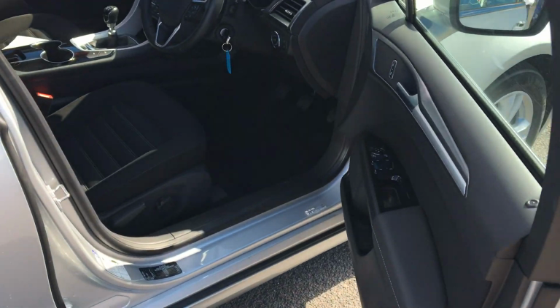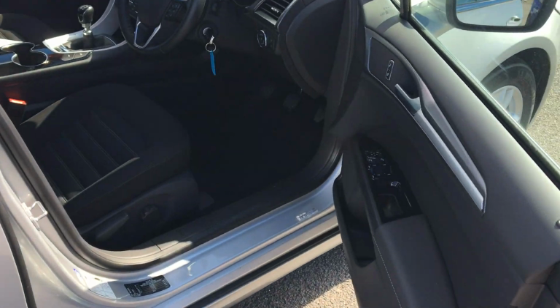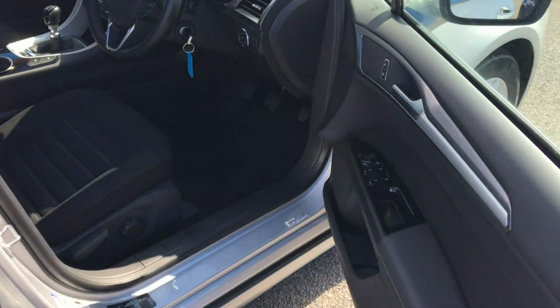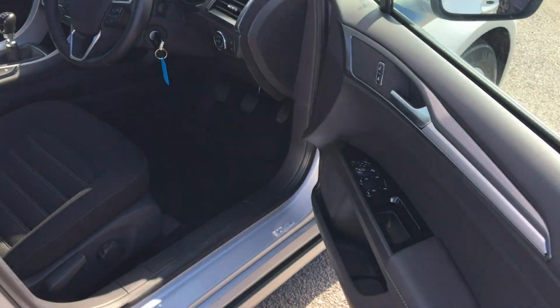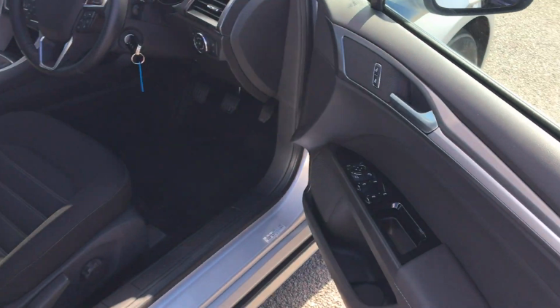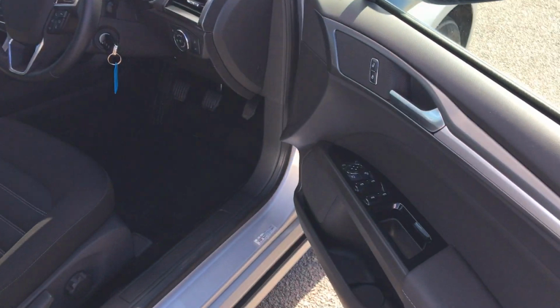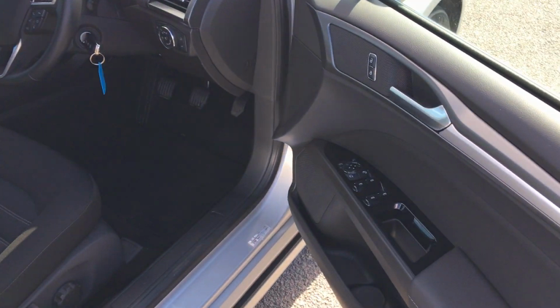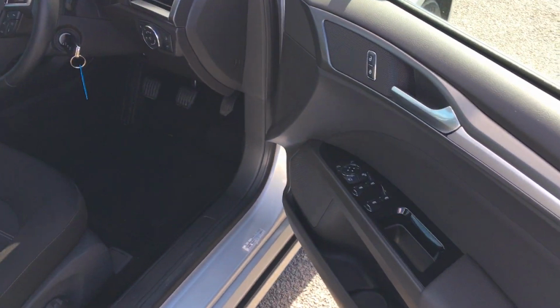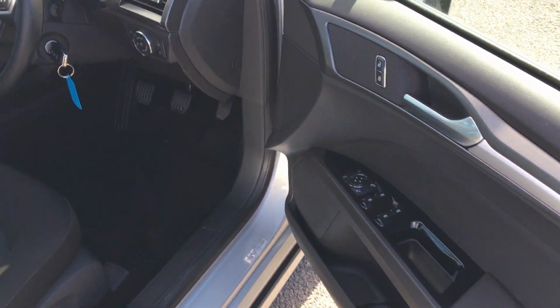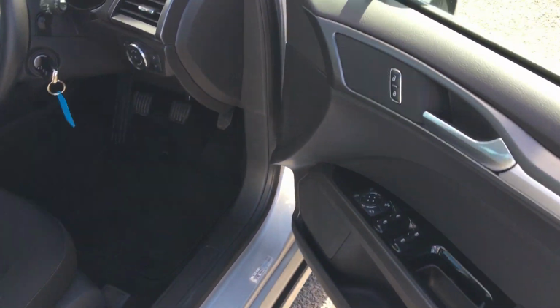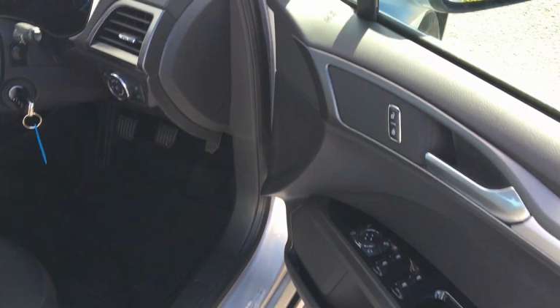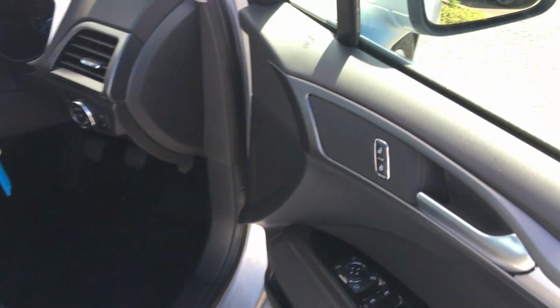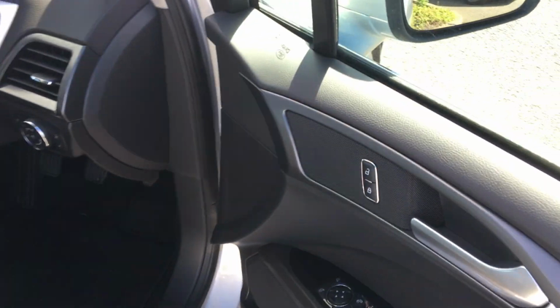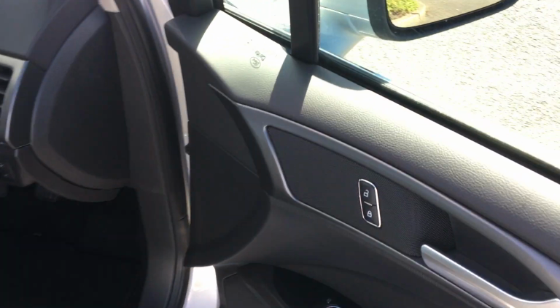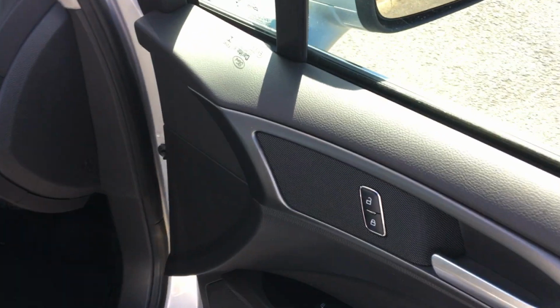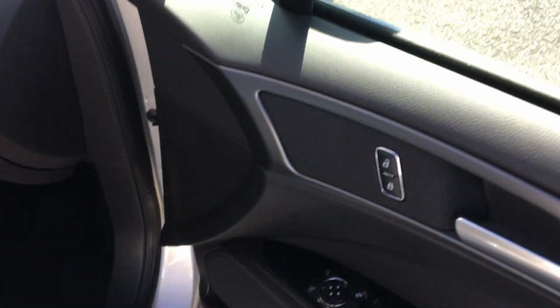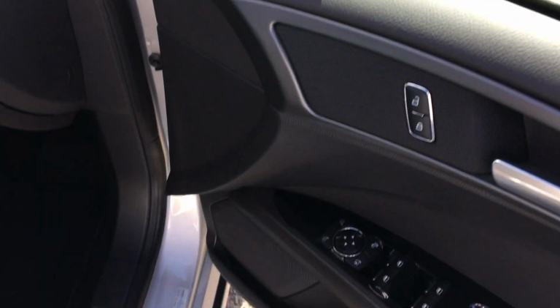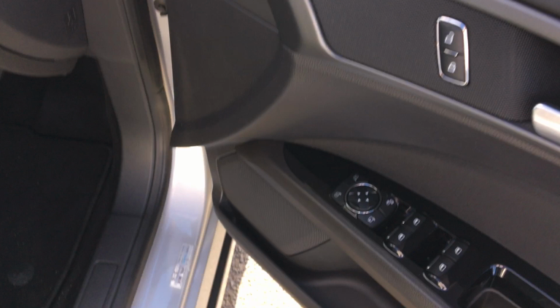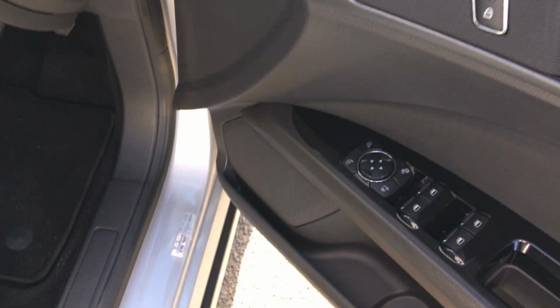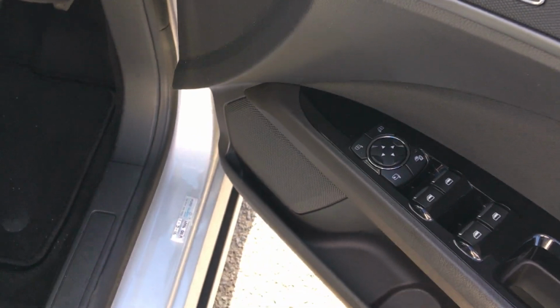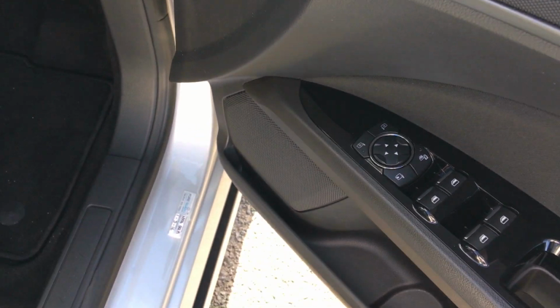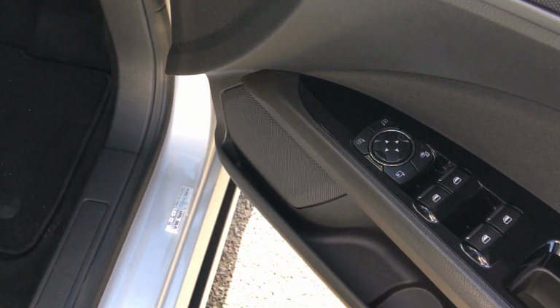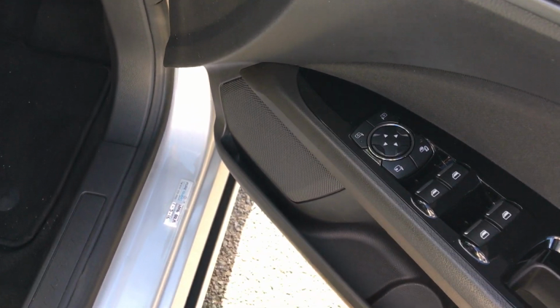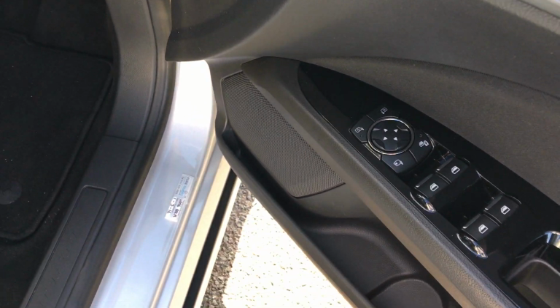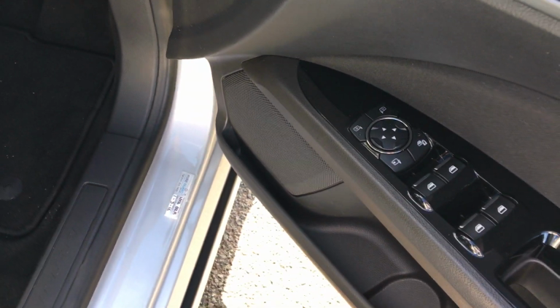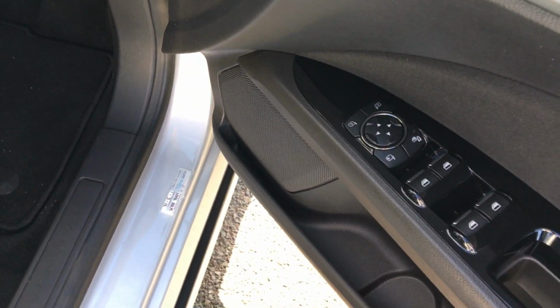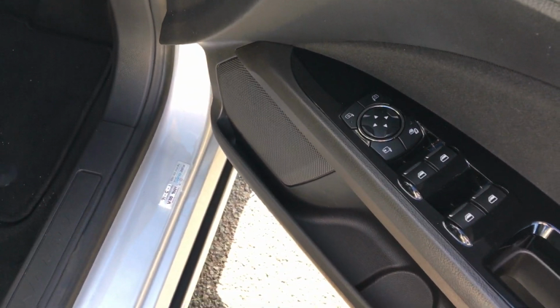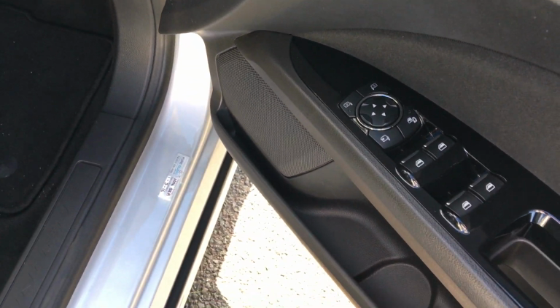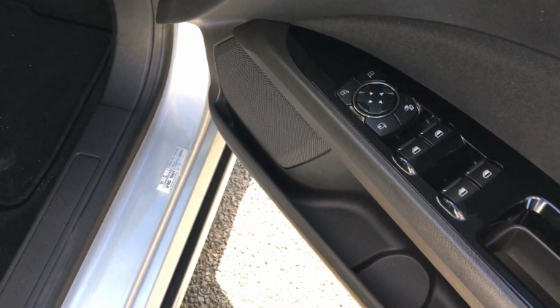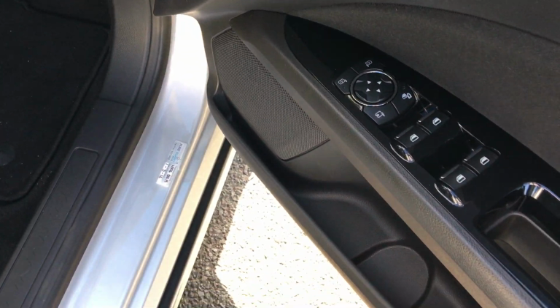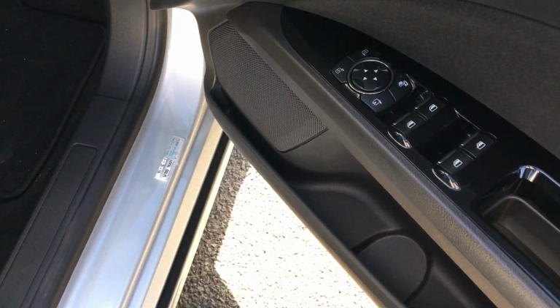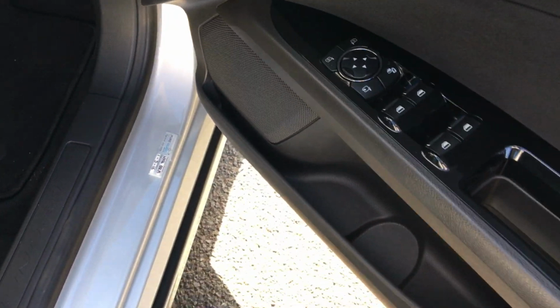Remote central locking, electric windows, electric mirrors.